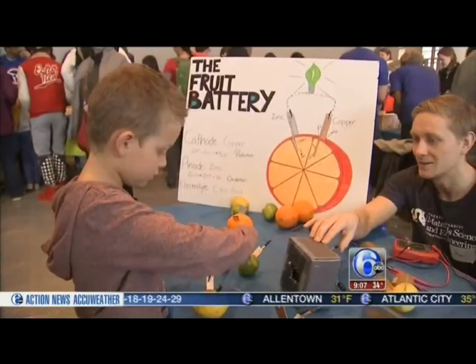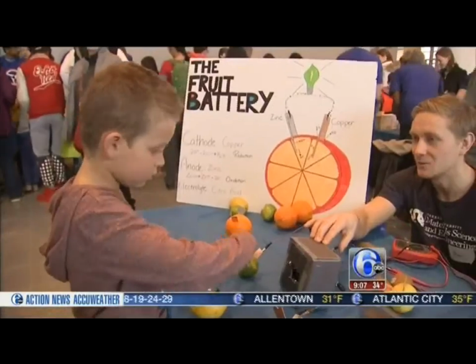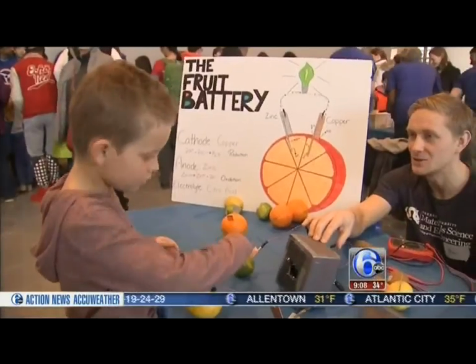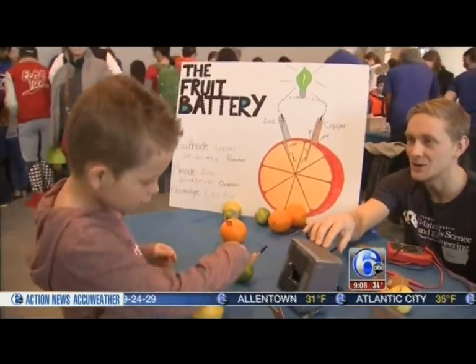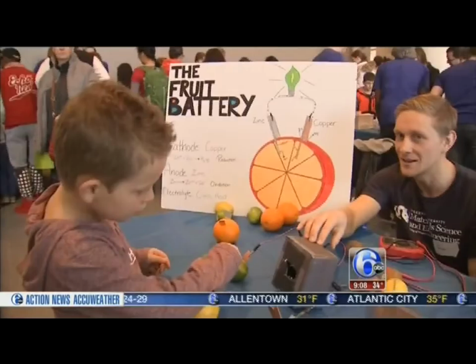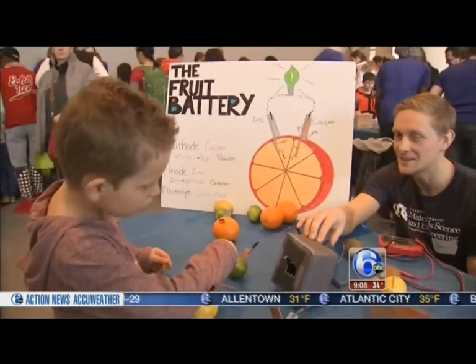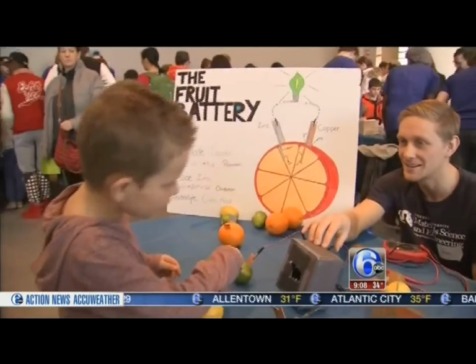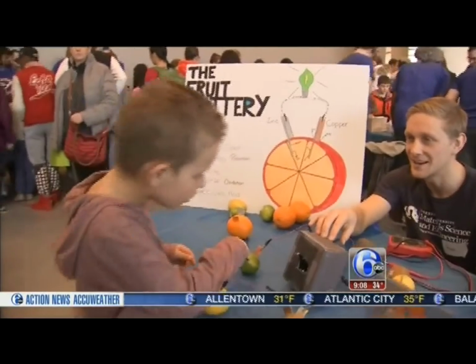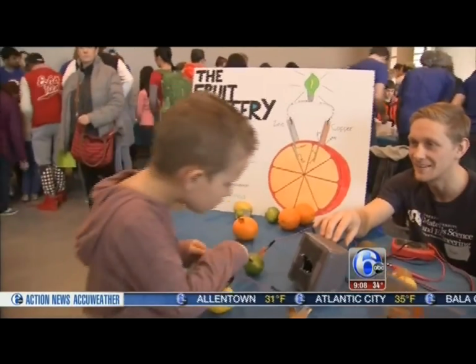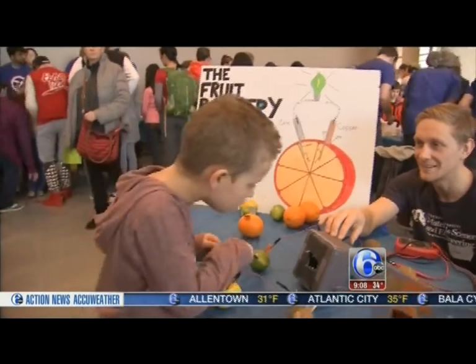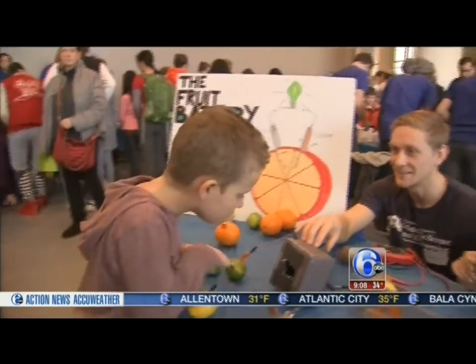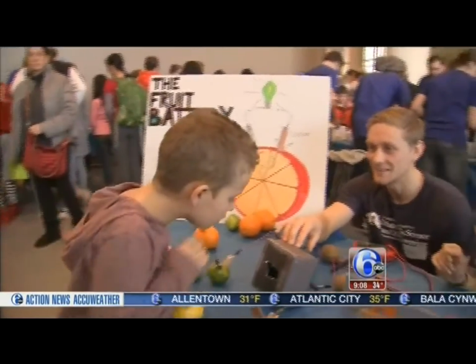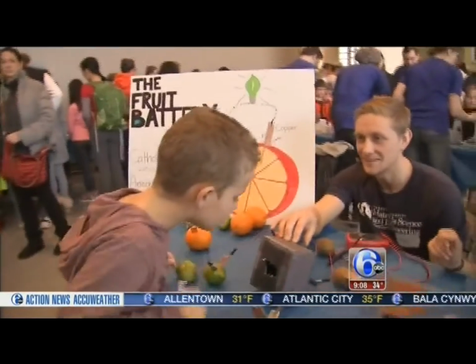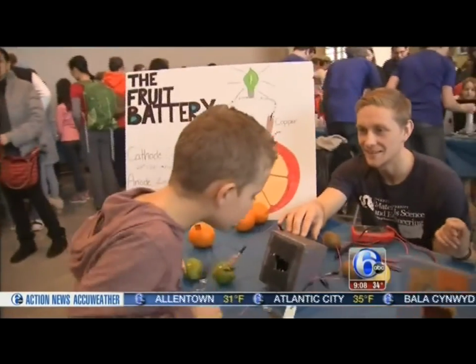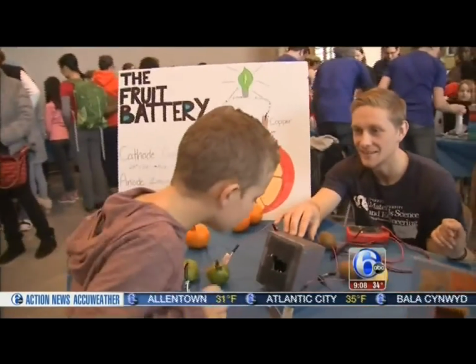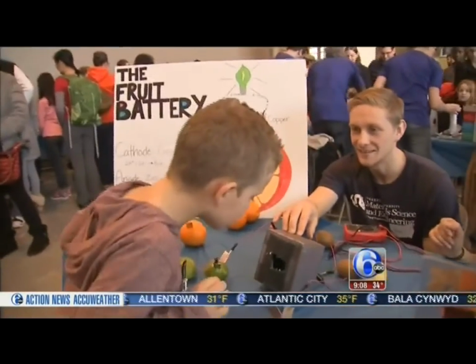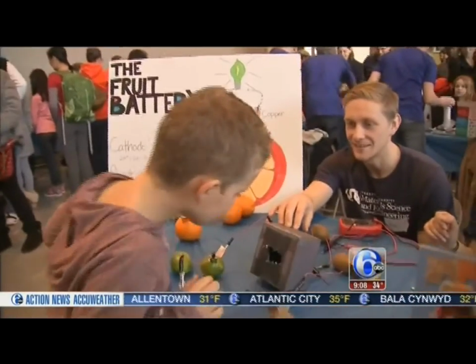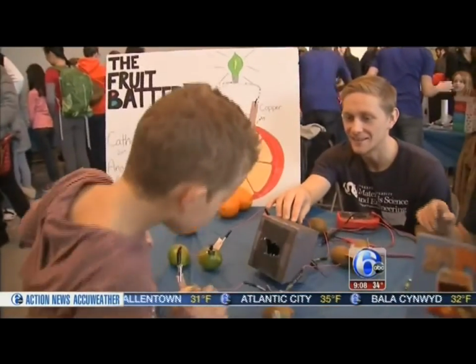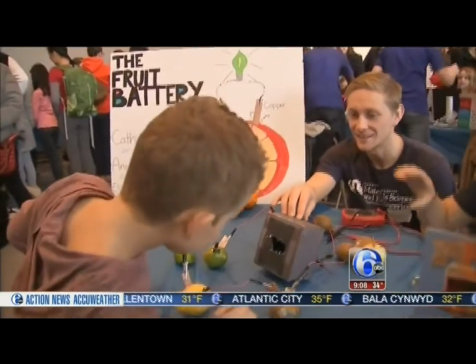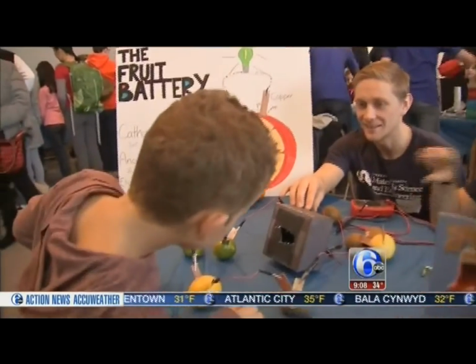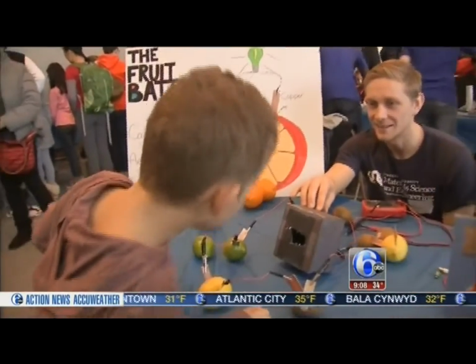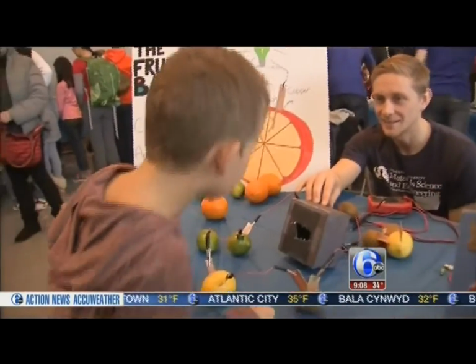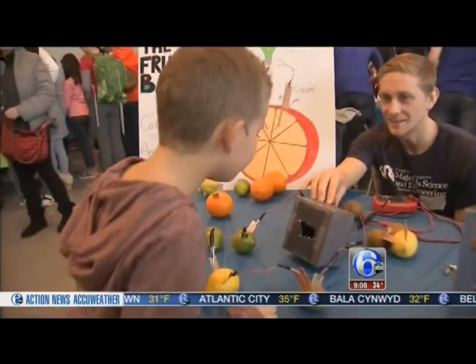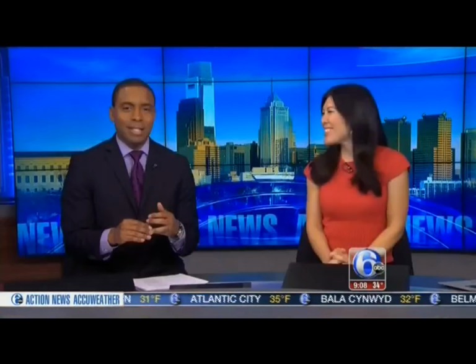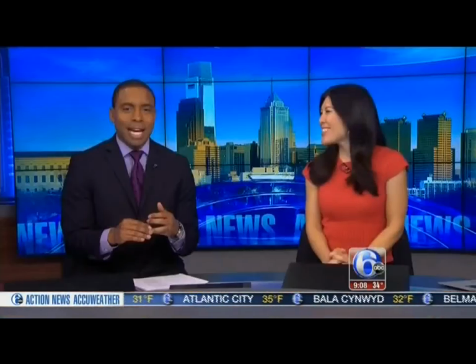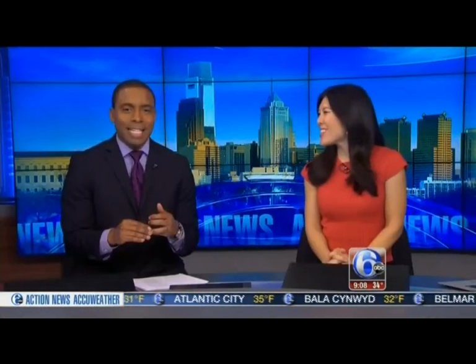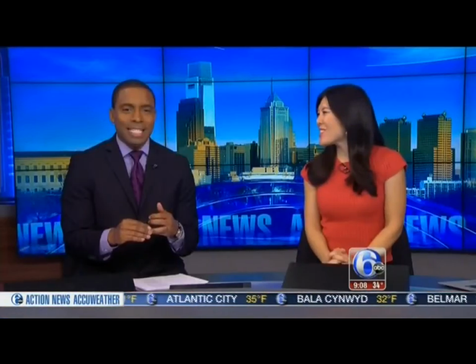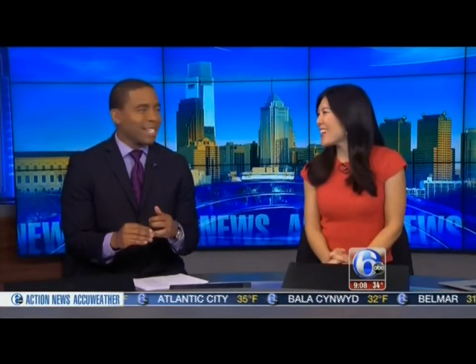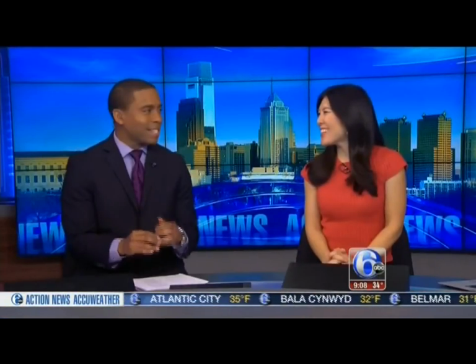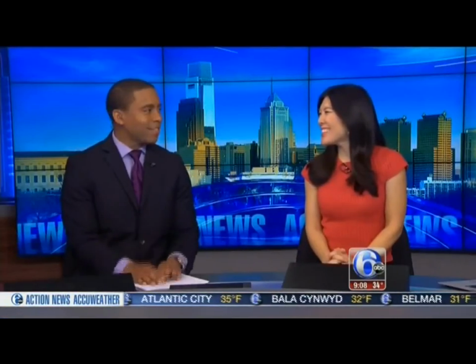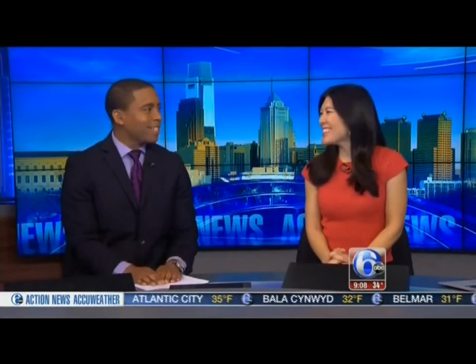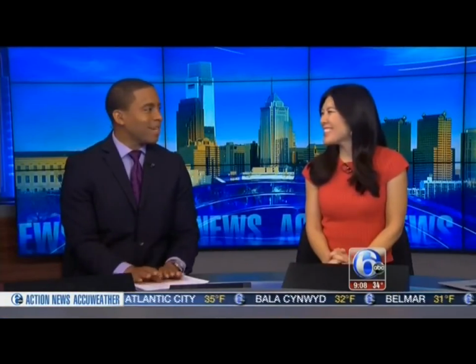They also used fruits and vegetables to make electricity. I like a good science fair. Fun times.